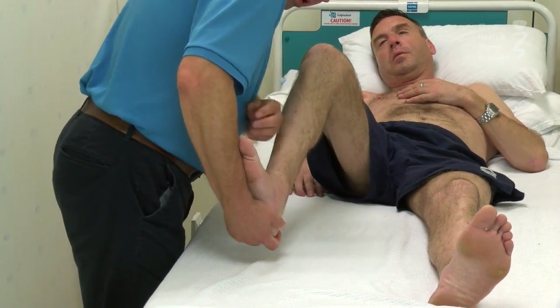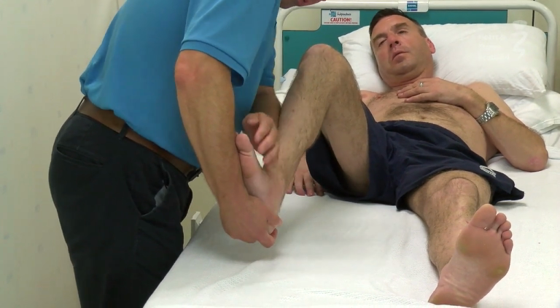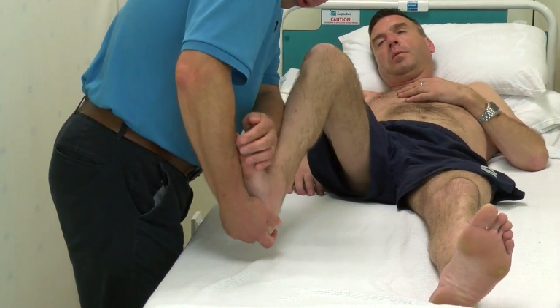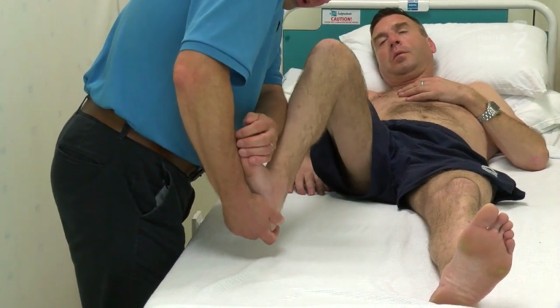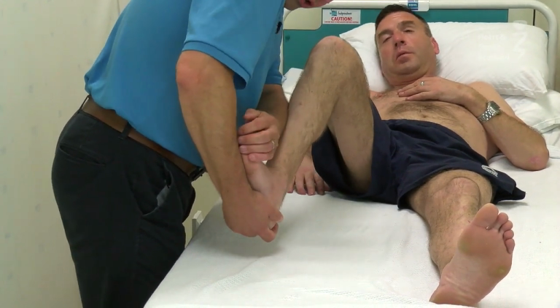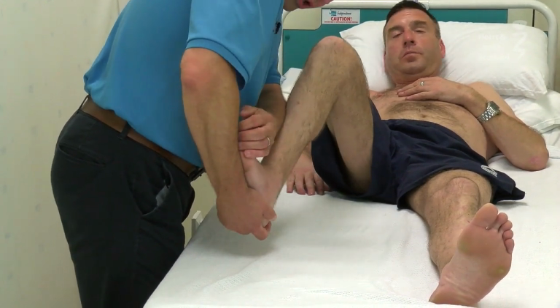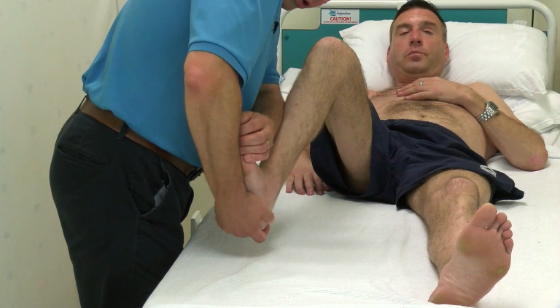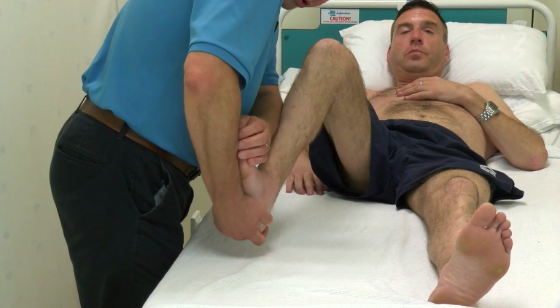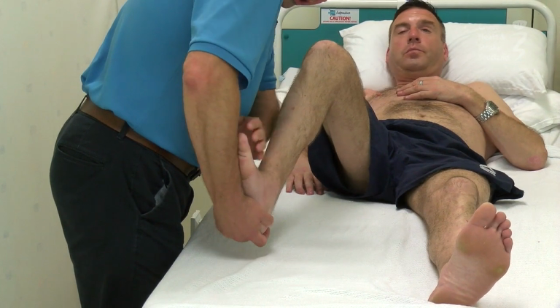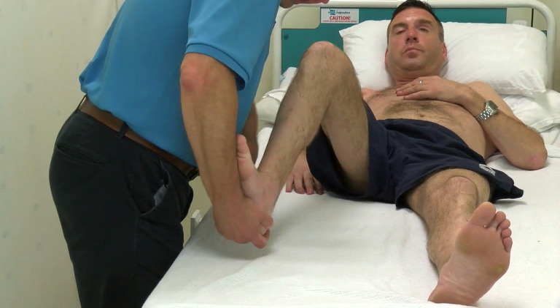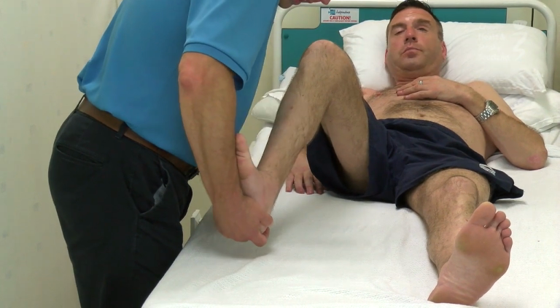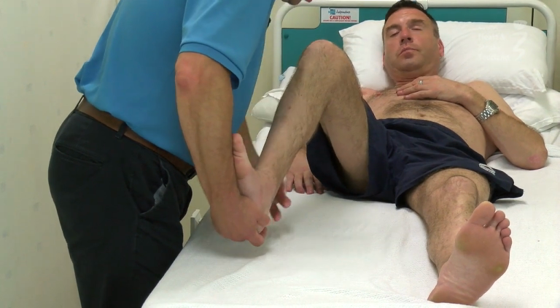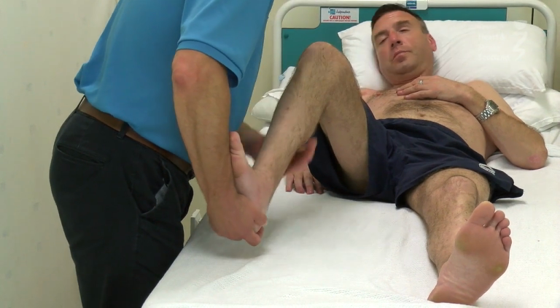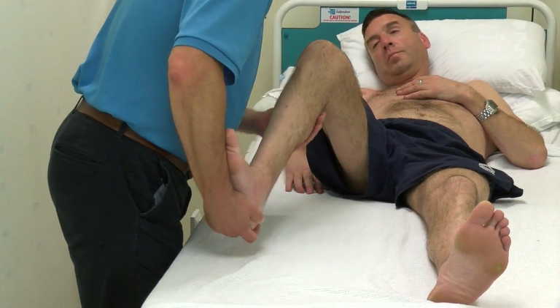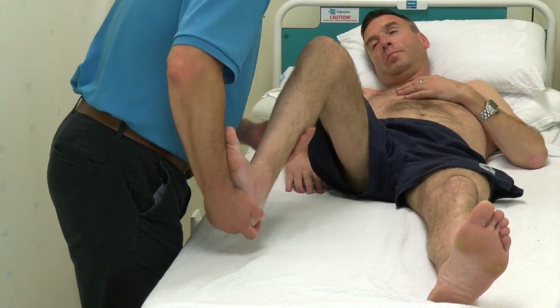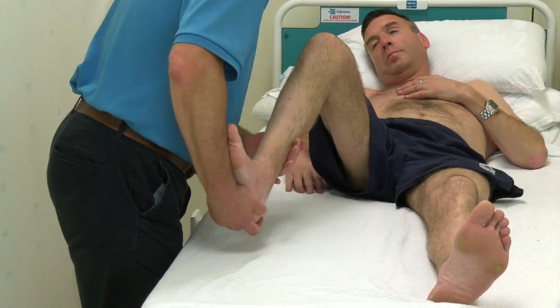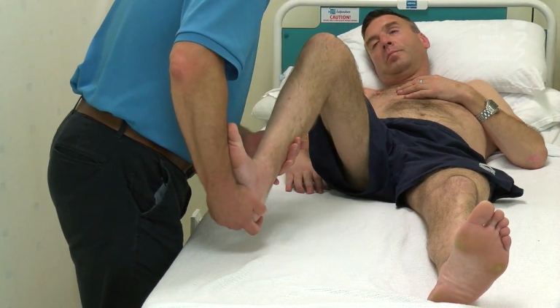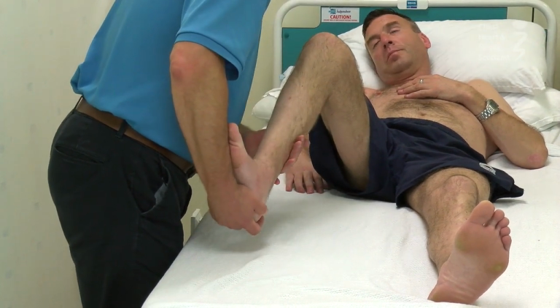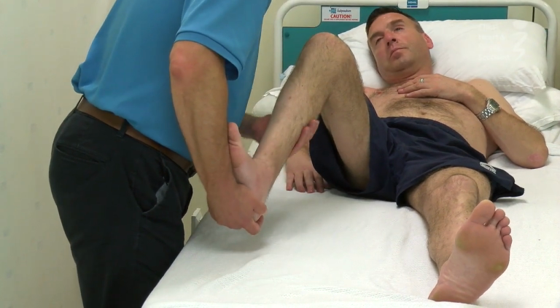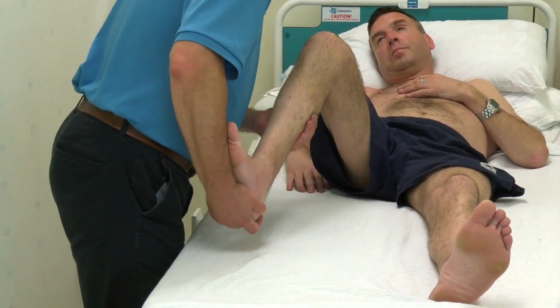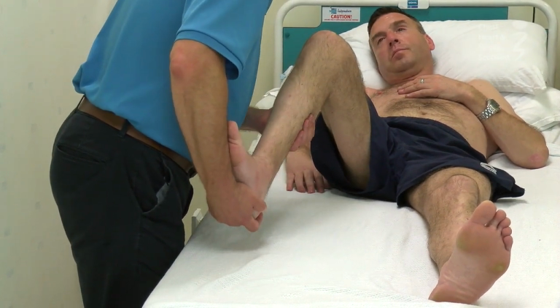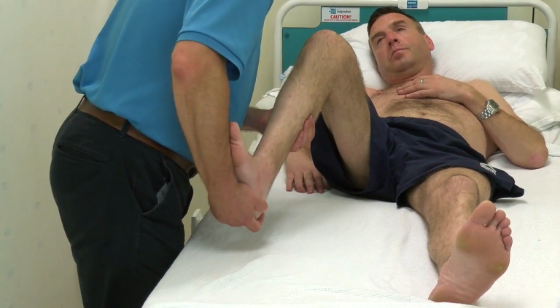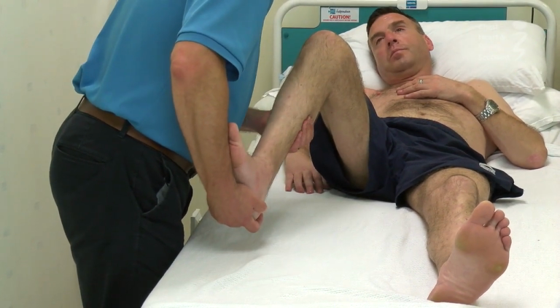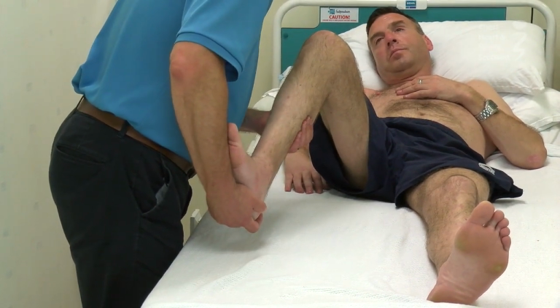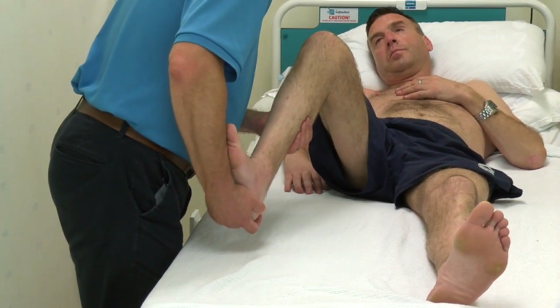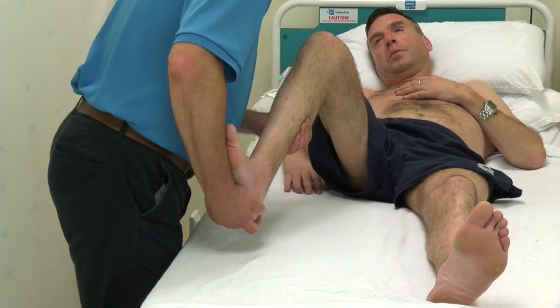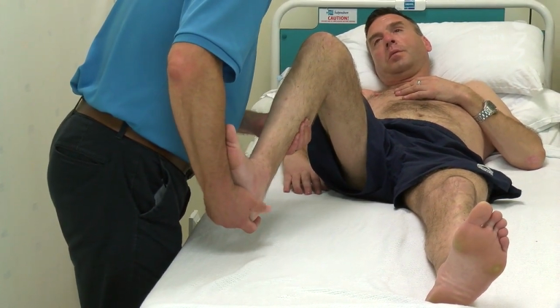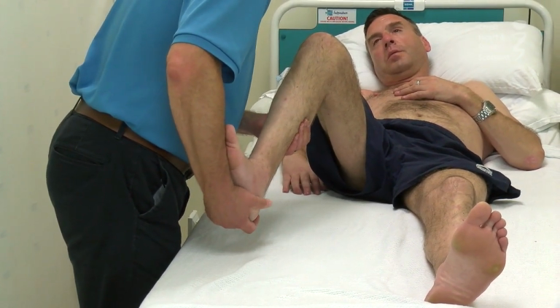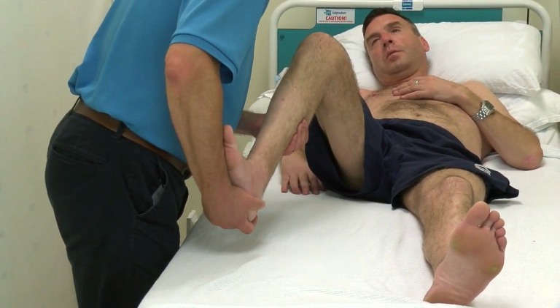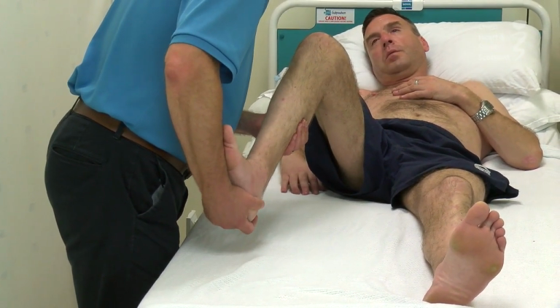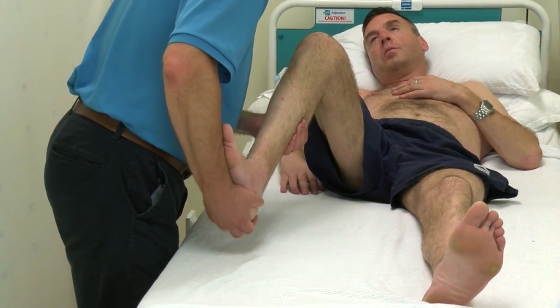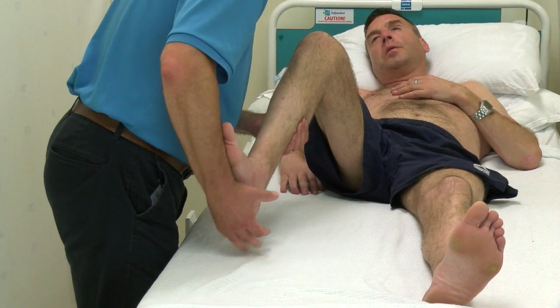I'm also making sure your toes are extending, so your toe flexors, which are also deep muscles here, are getting a stretch as well.